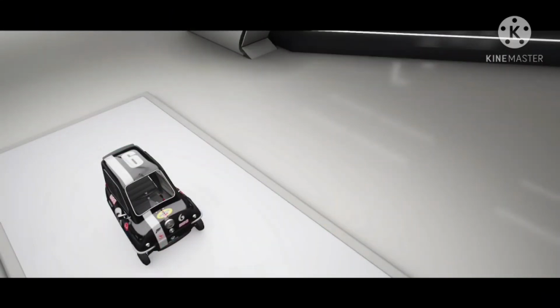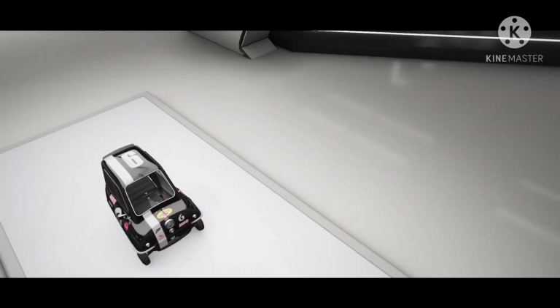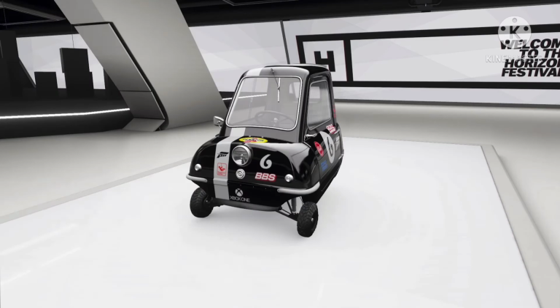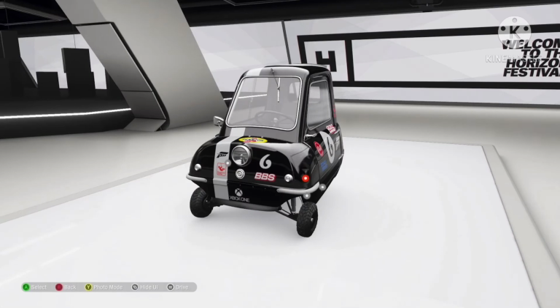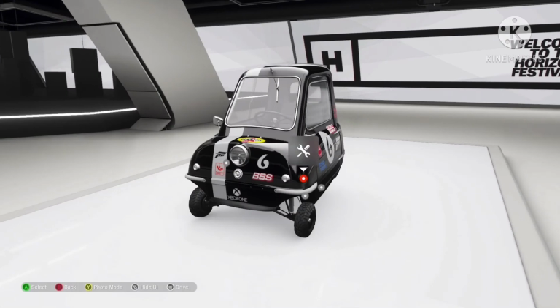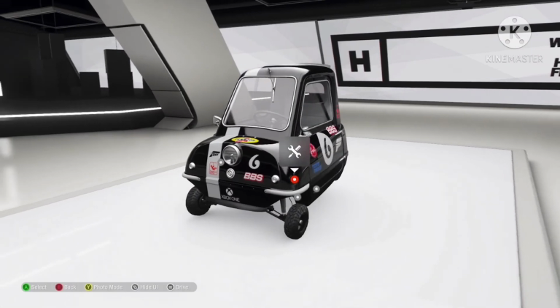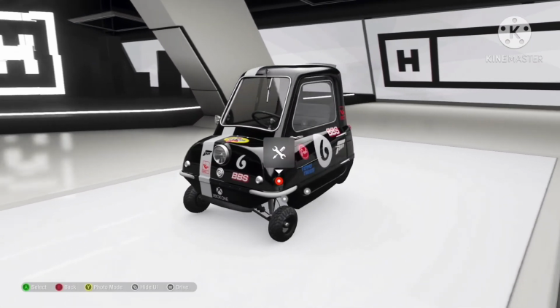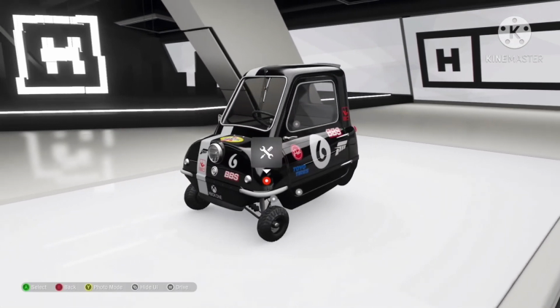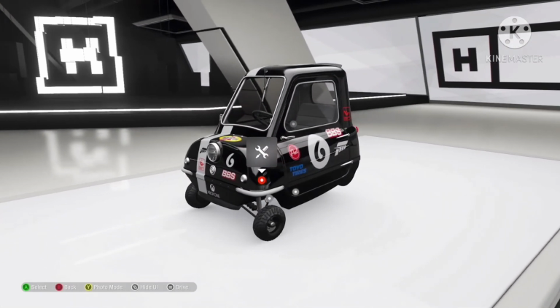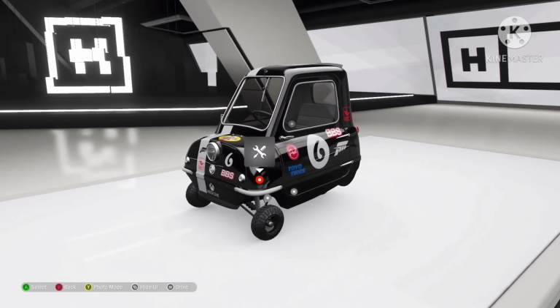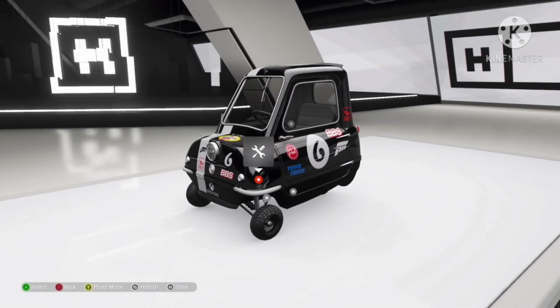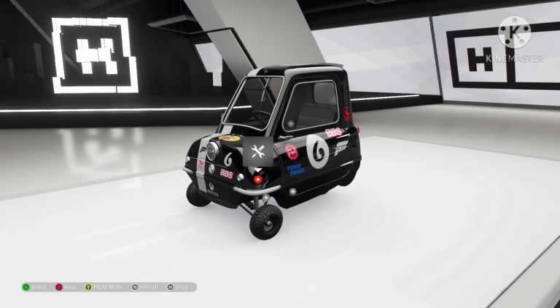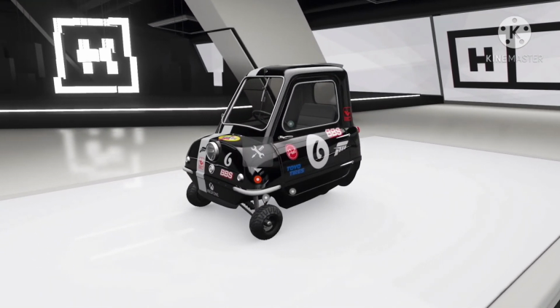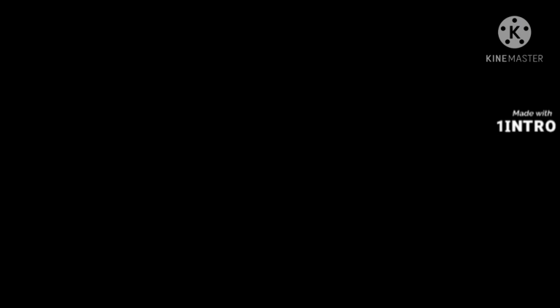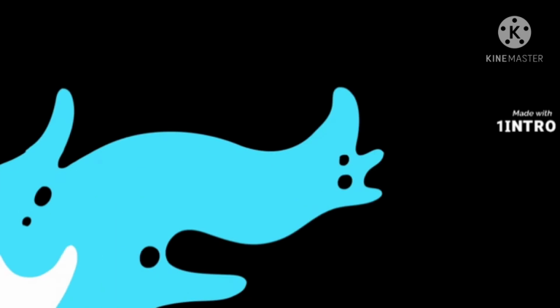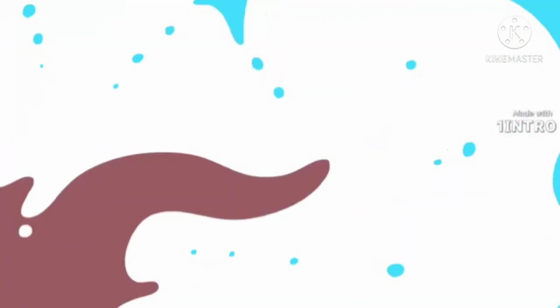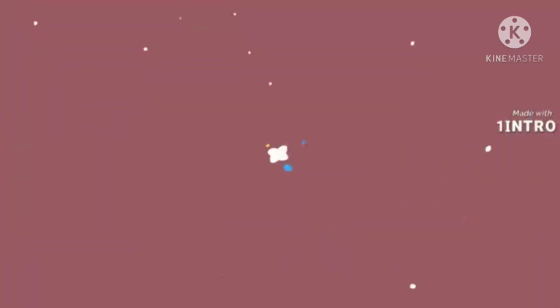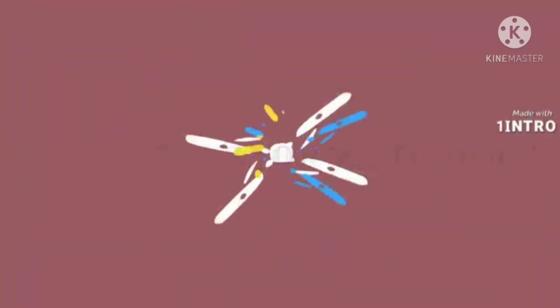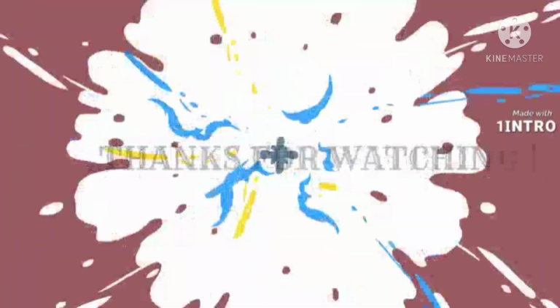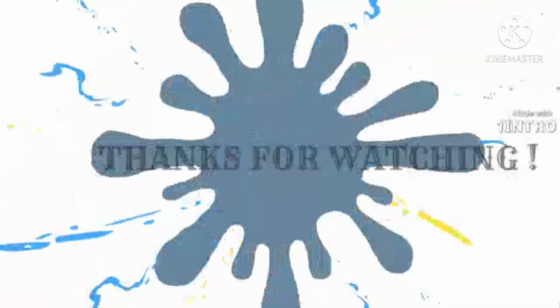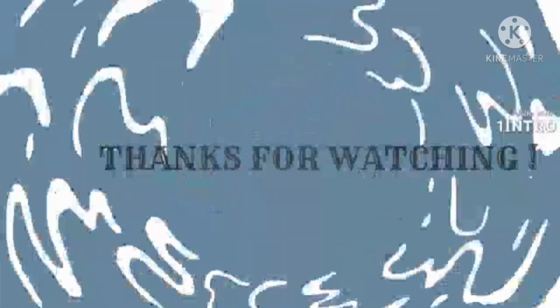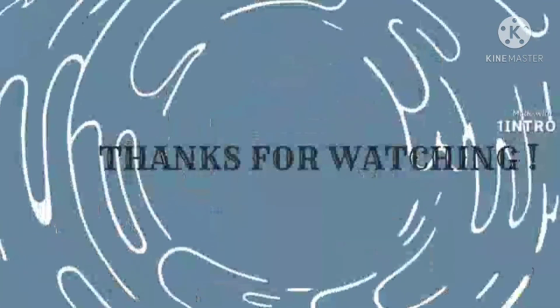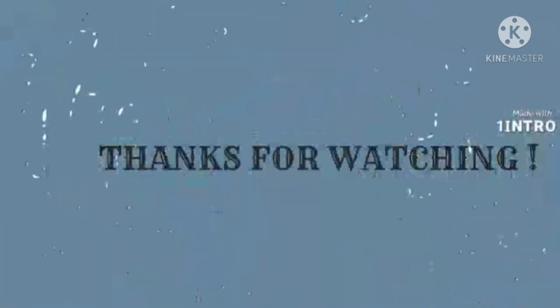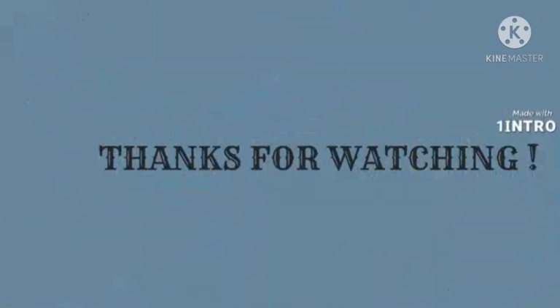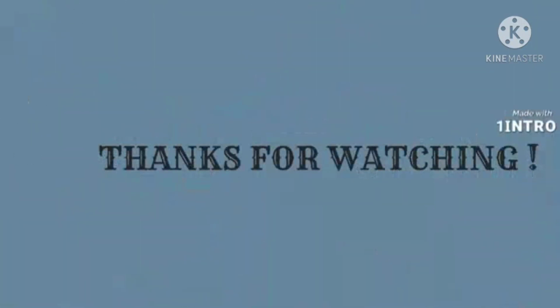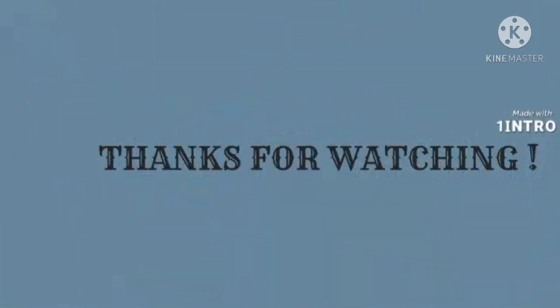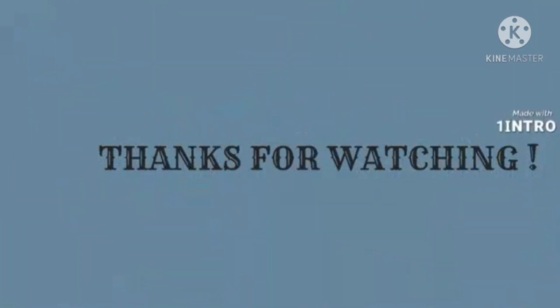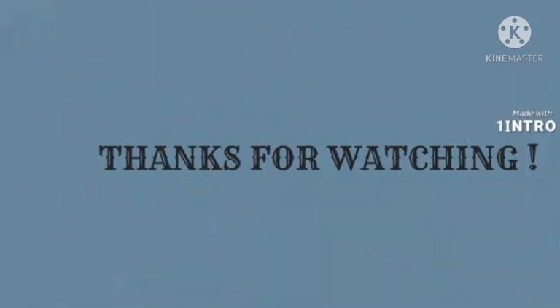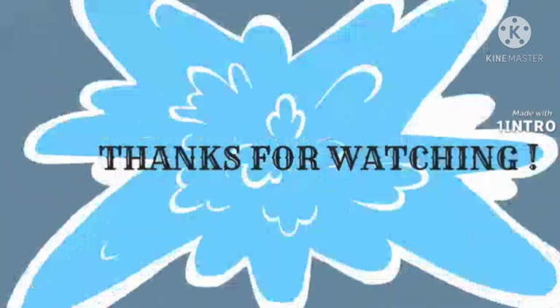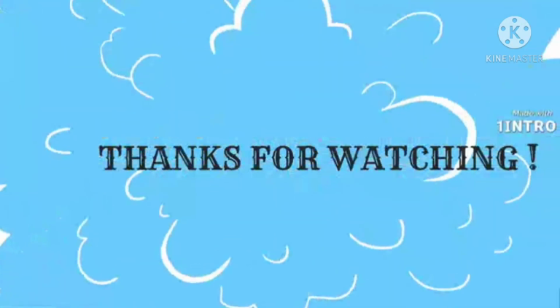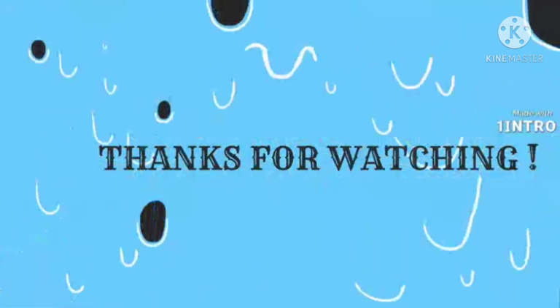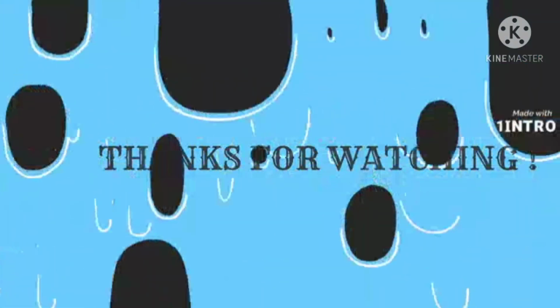And that is it for my weekly auction house guide. Remember to like, comment, and subscribe if you are new, and share with your friends. Thank you.